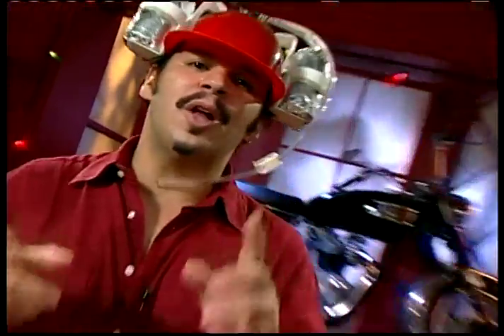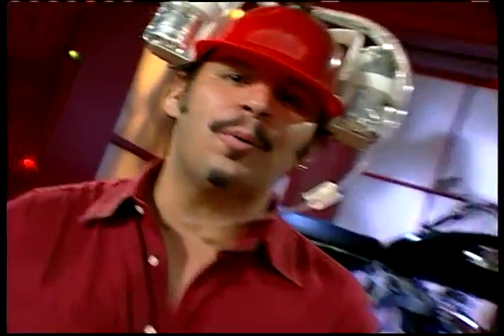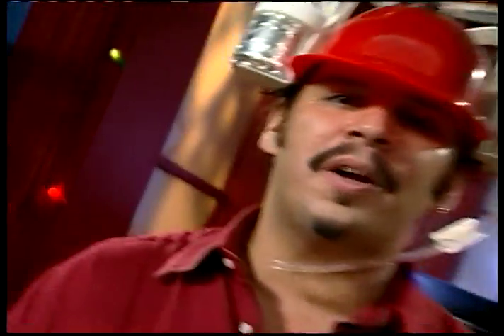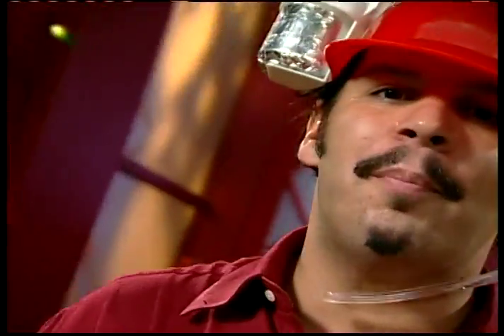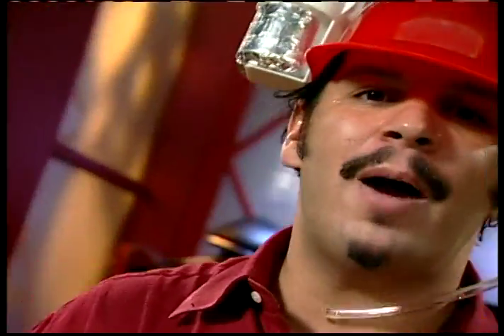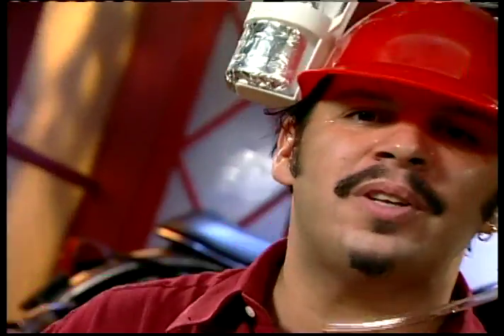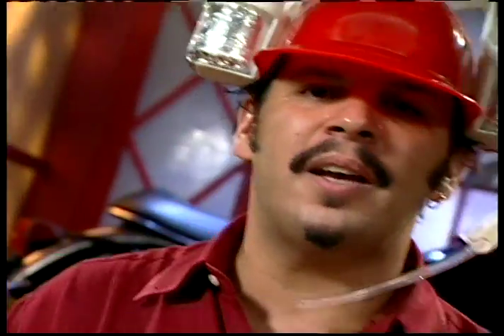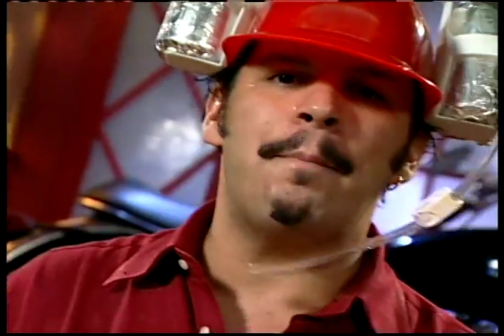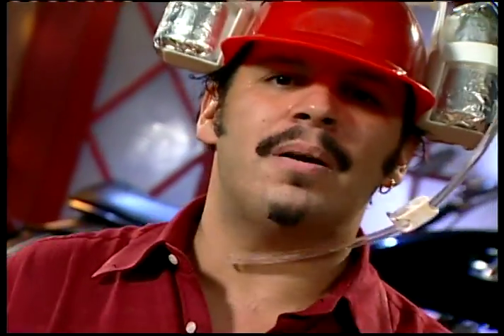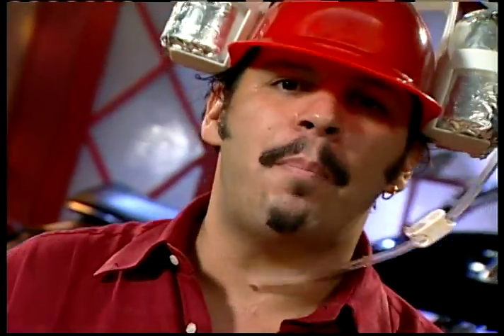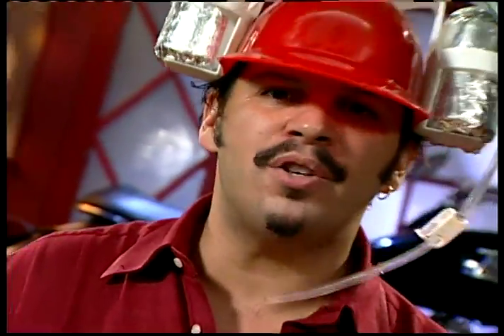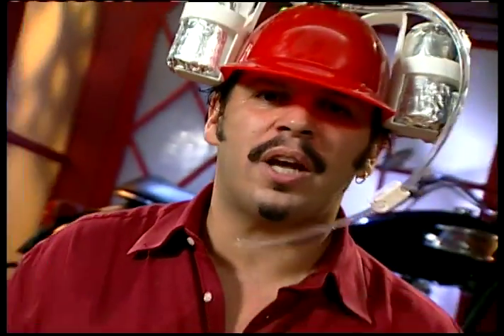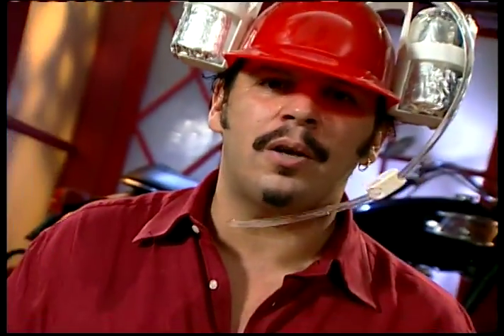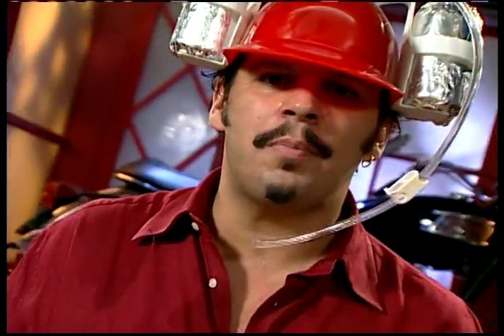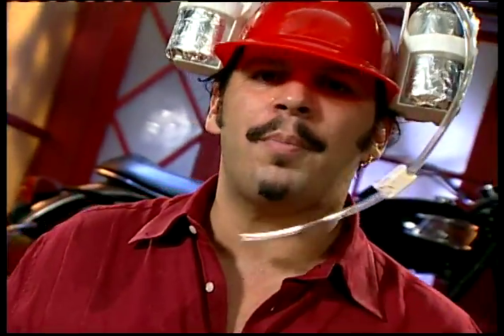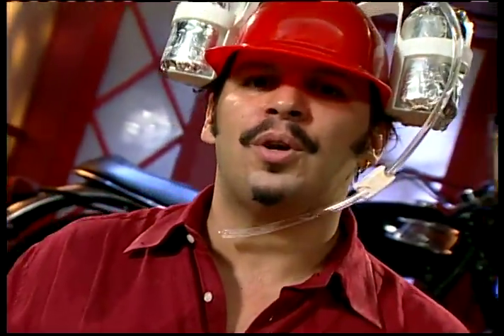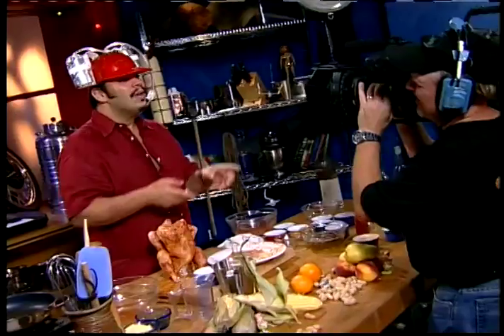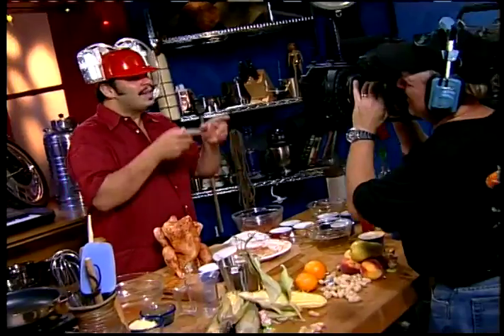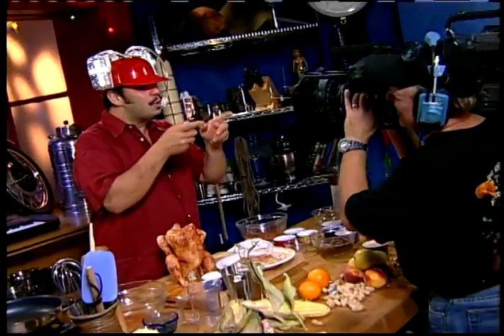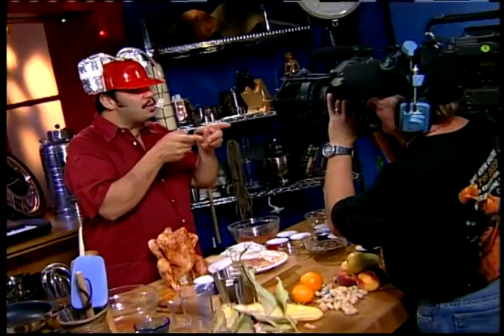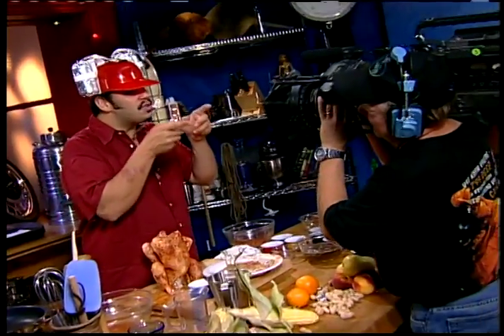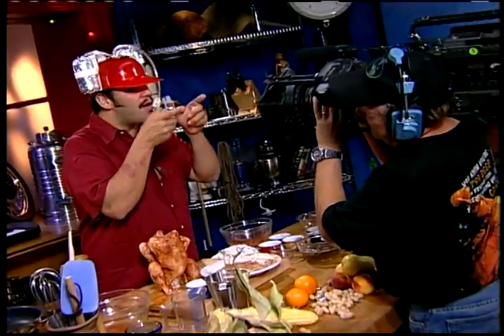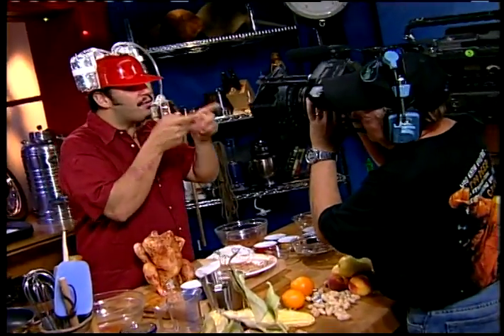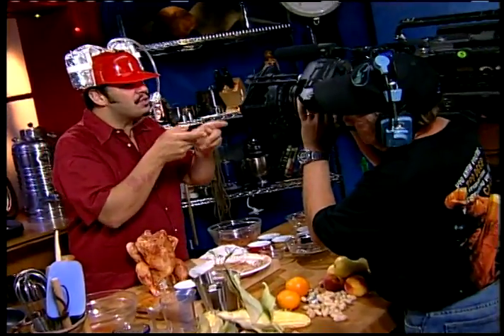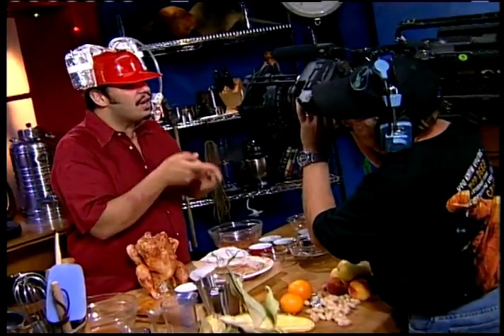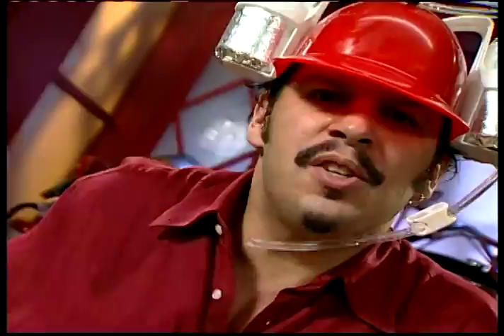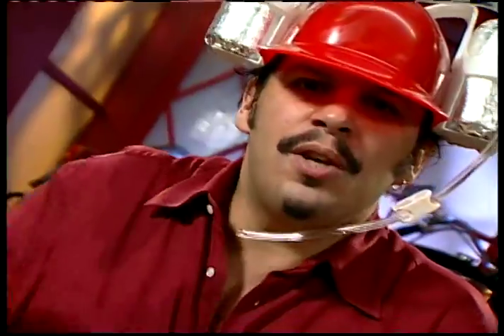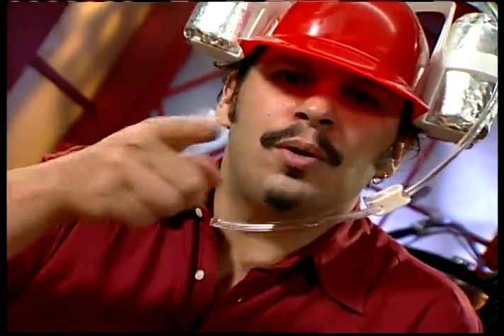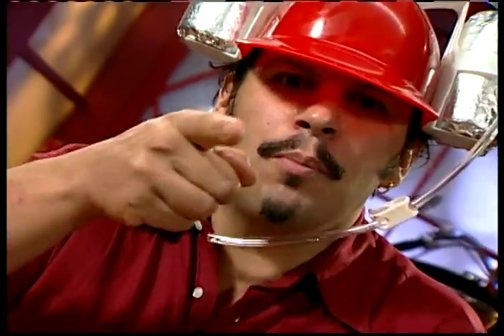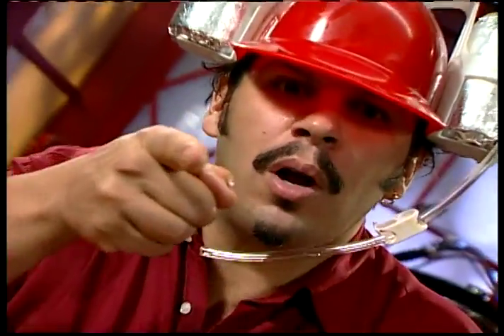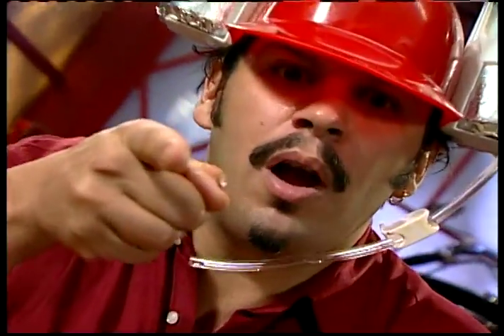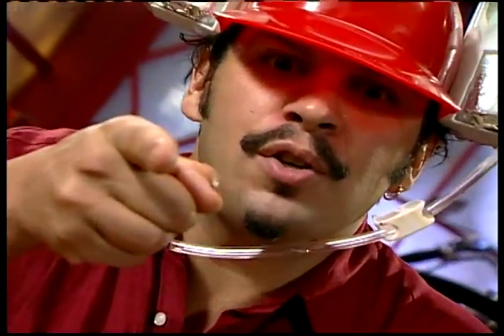When we come back, we're taking our beer butt chicken out to the barbecue. That's right — you saw it first here. Stay tuned for more carnage.